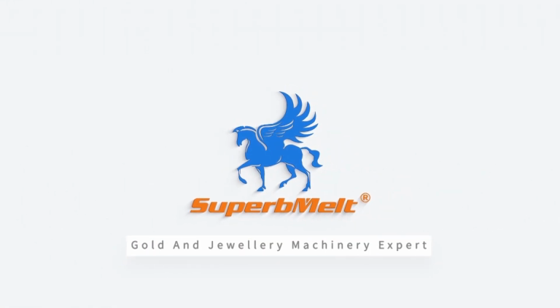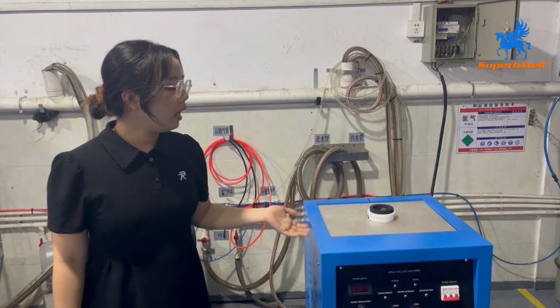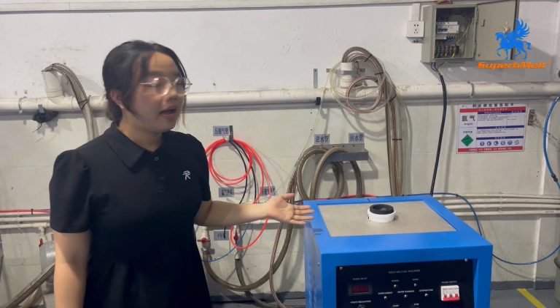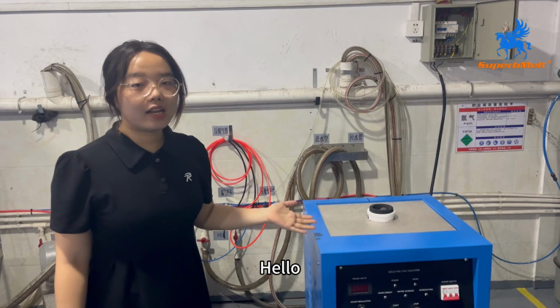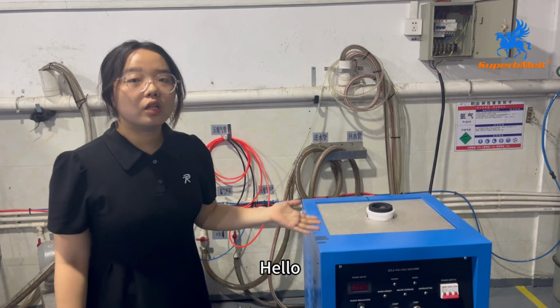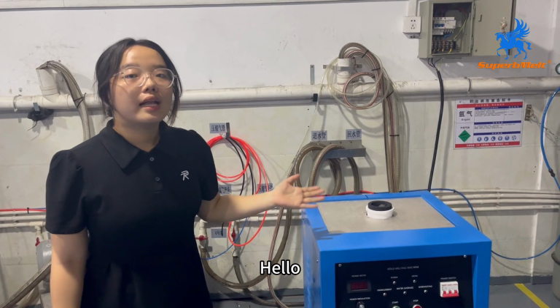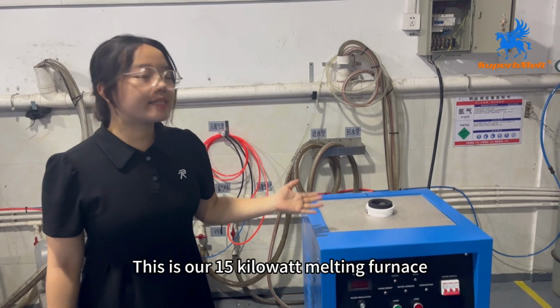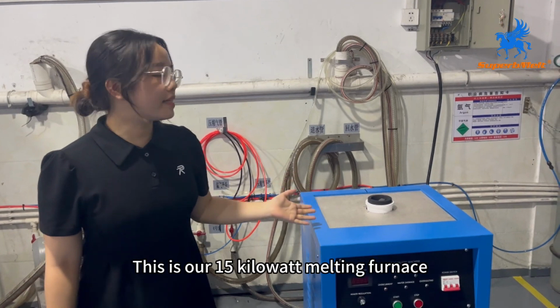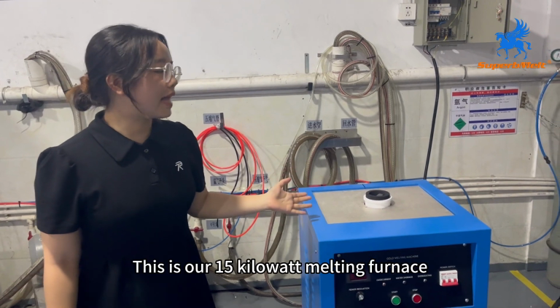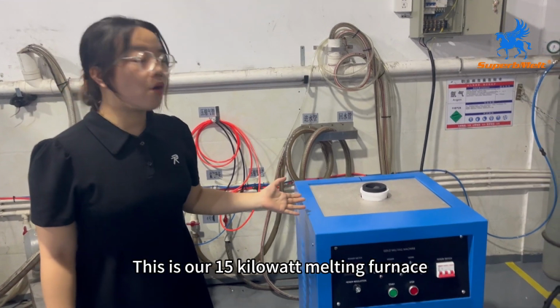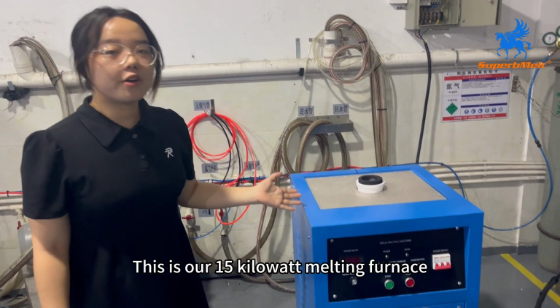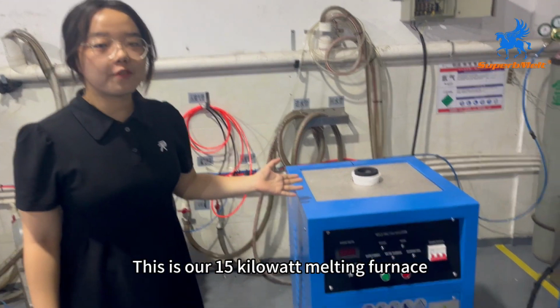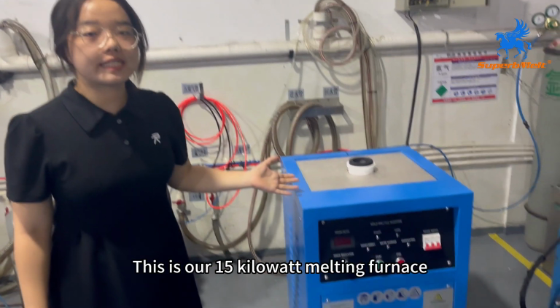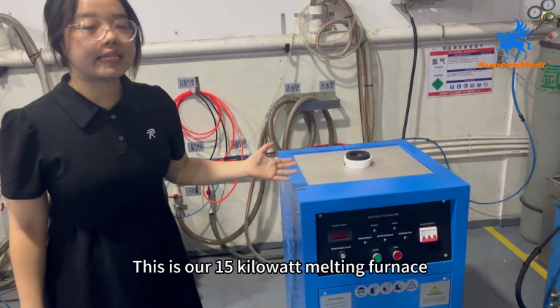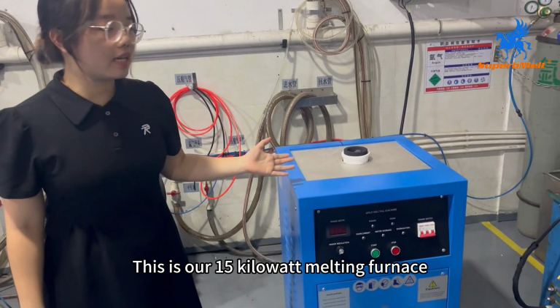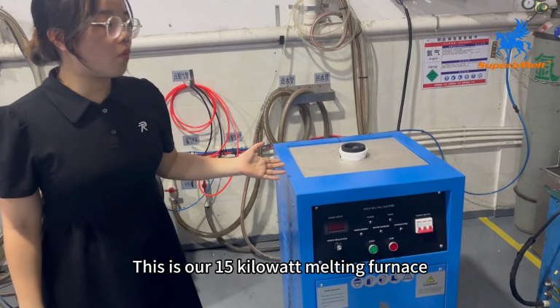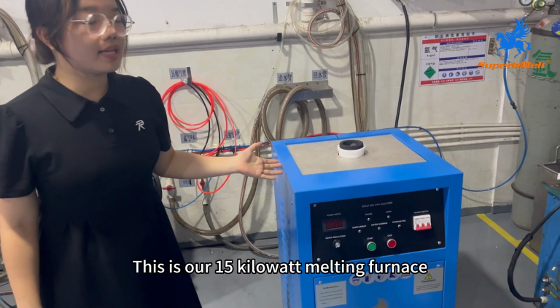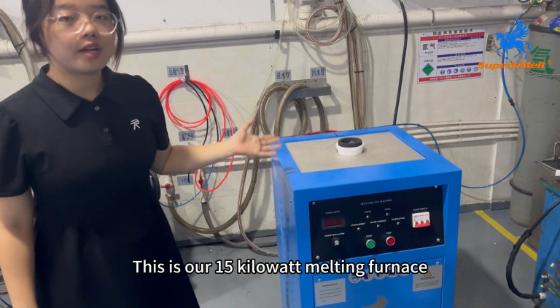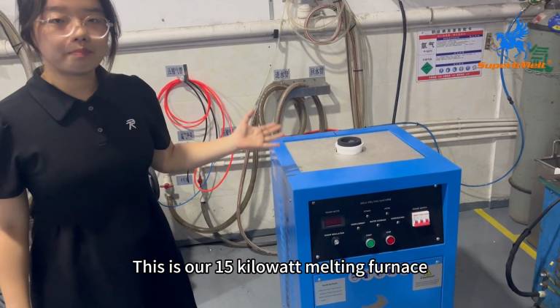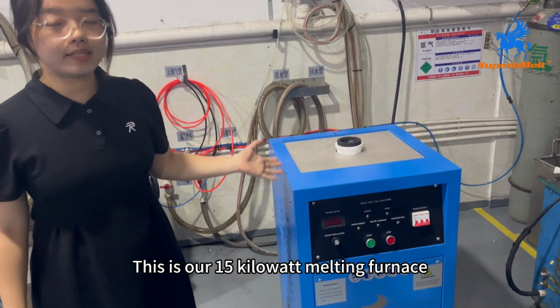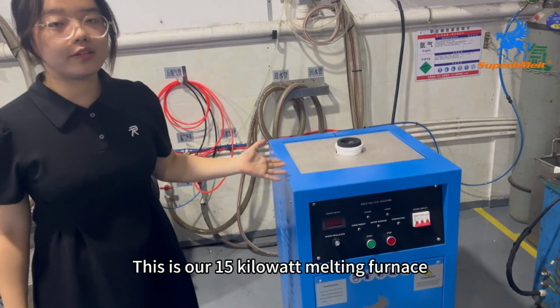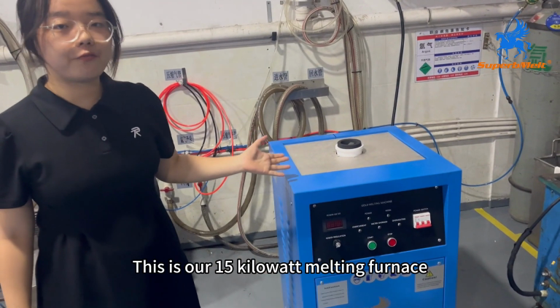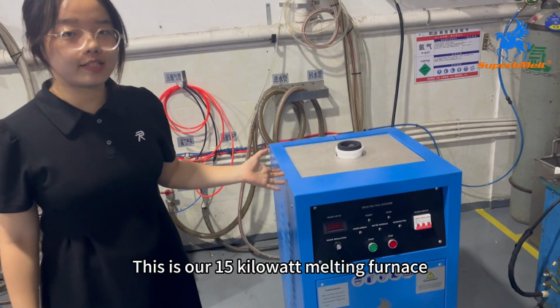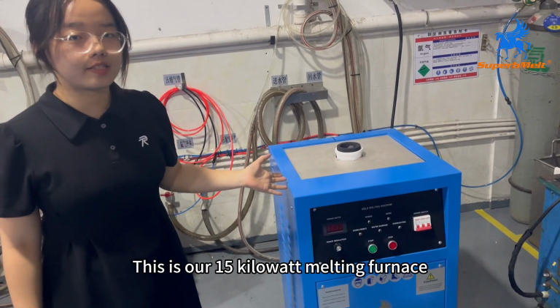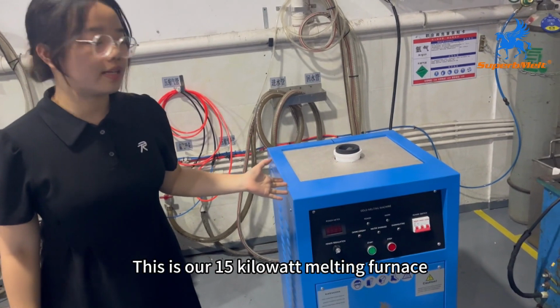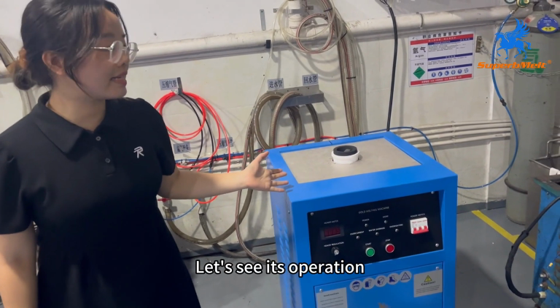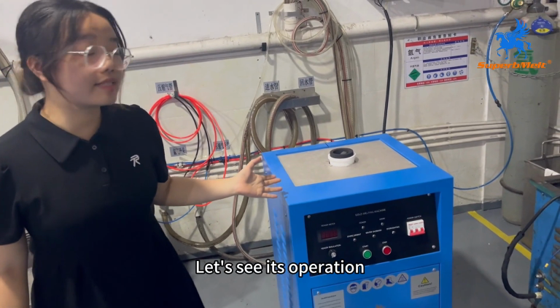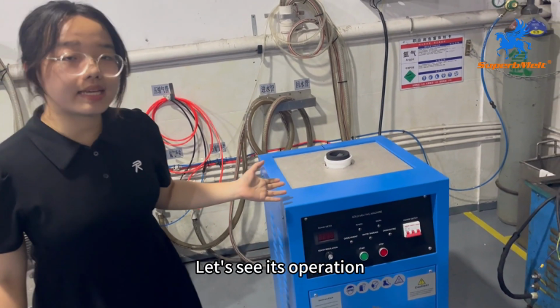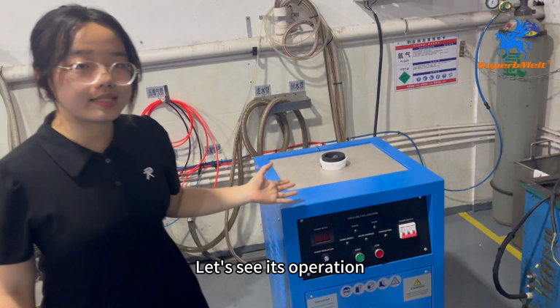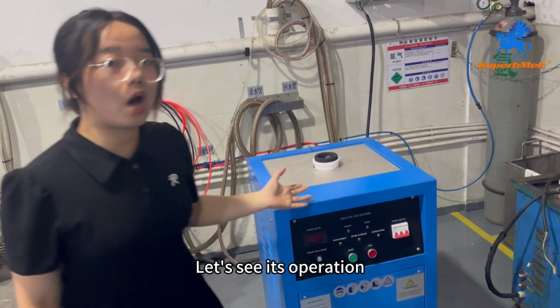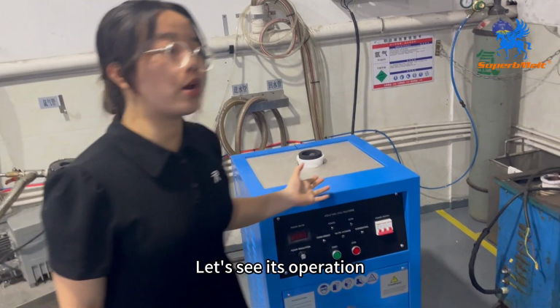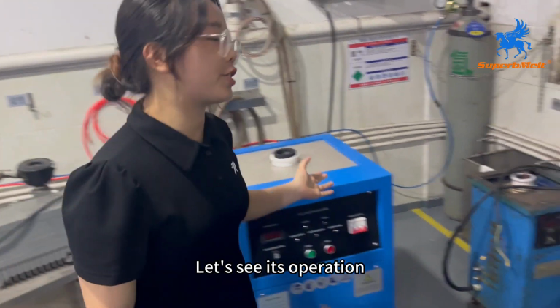Hello, this is our 15kW maintenance furnace. Let's see its operation.